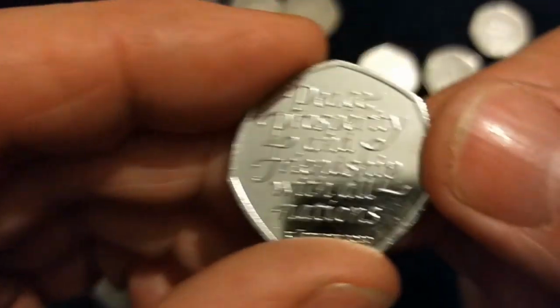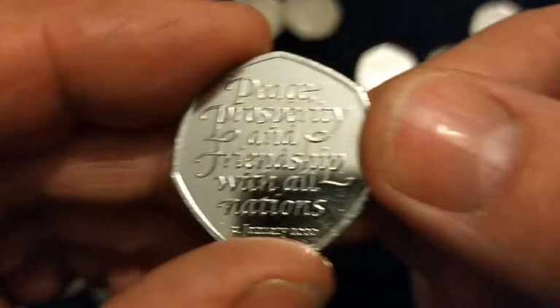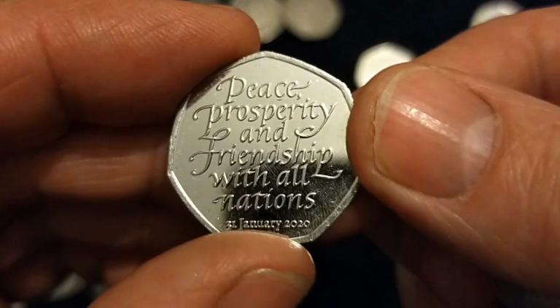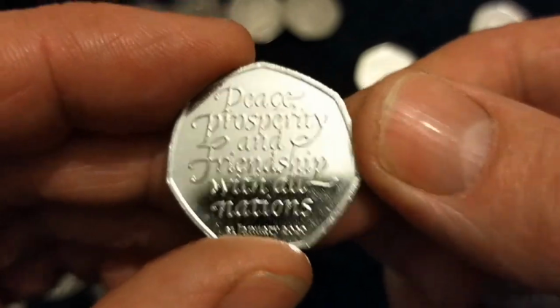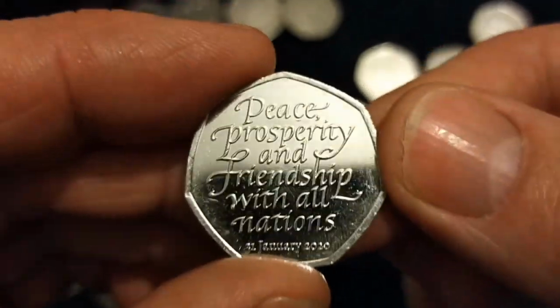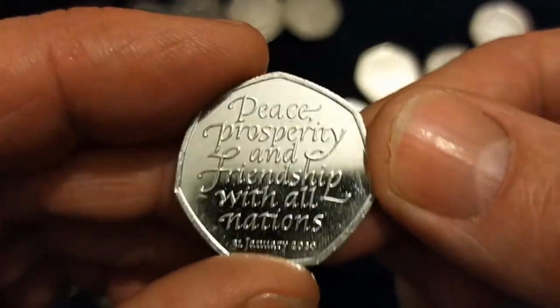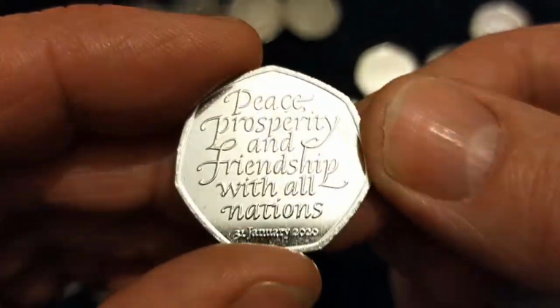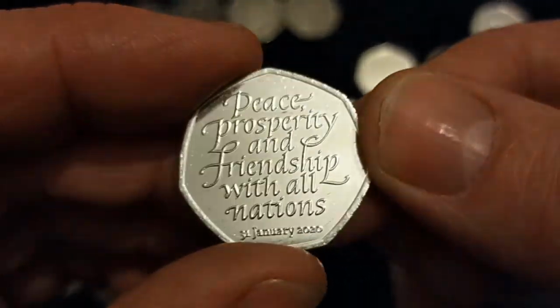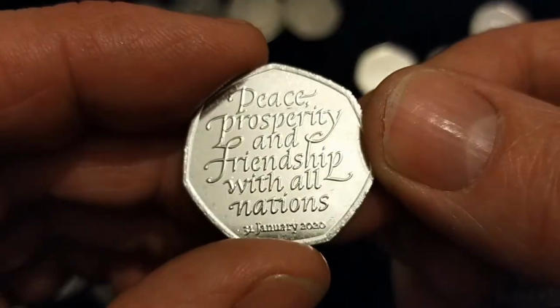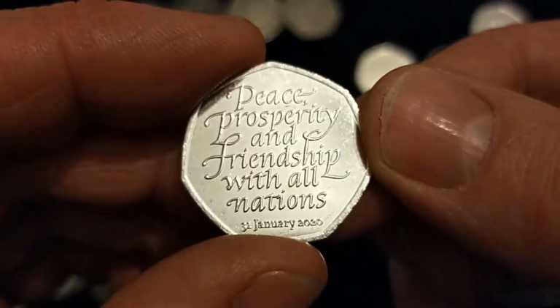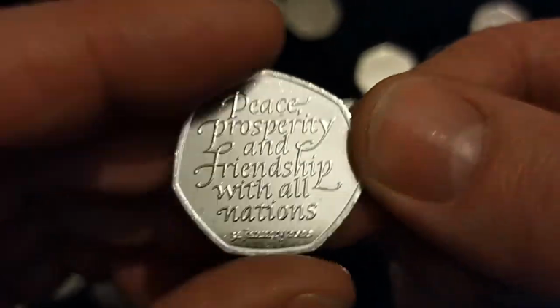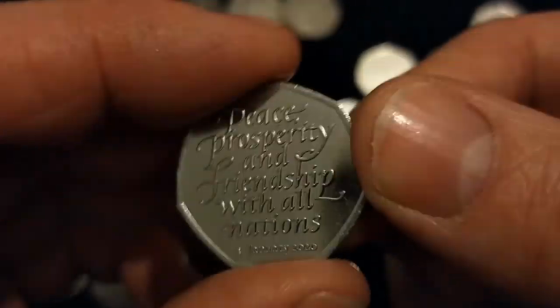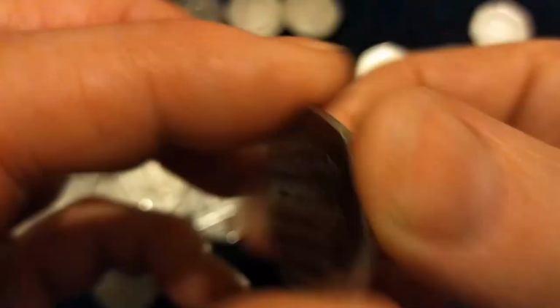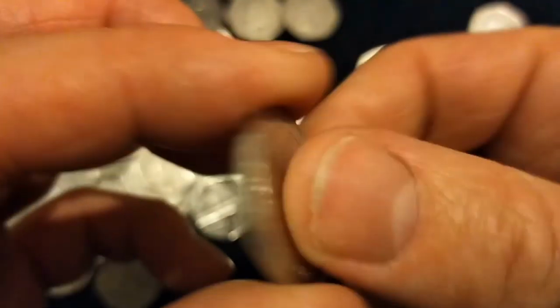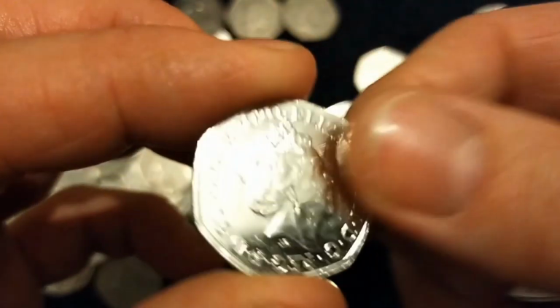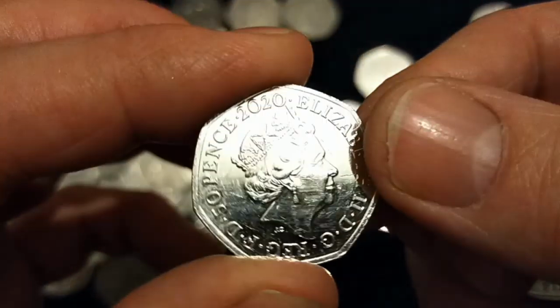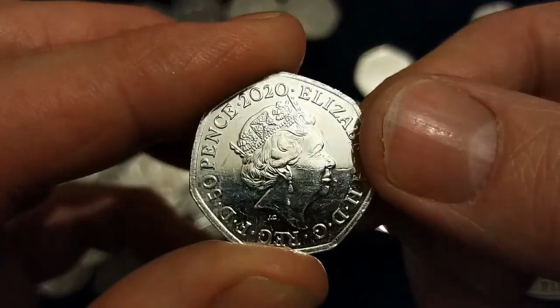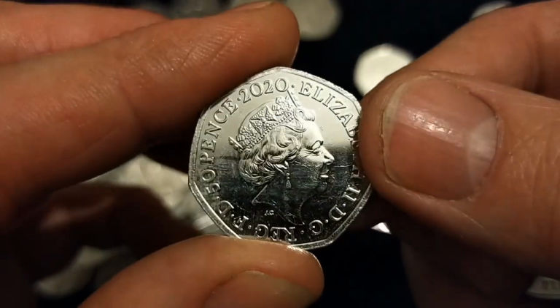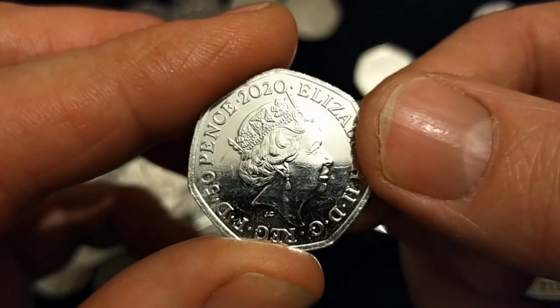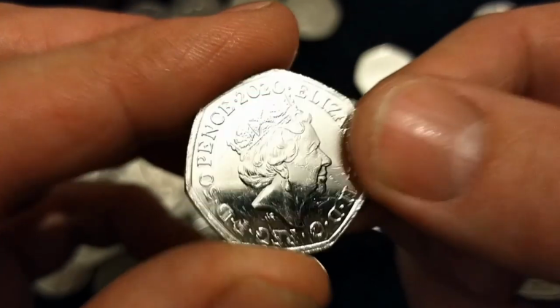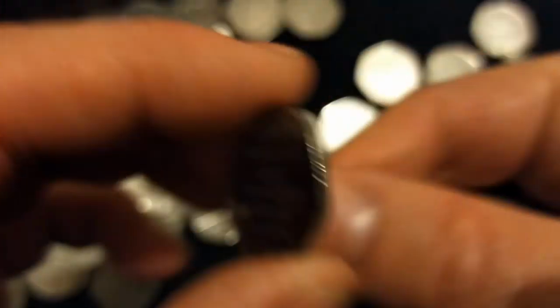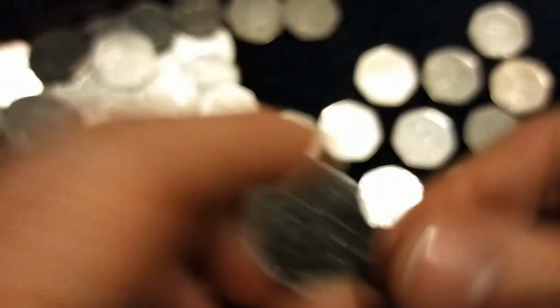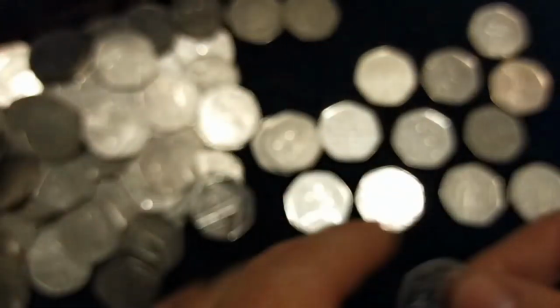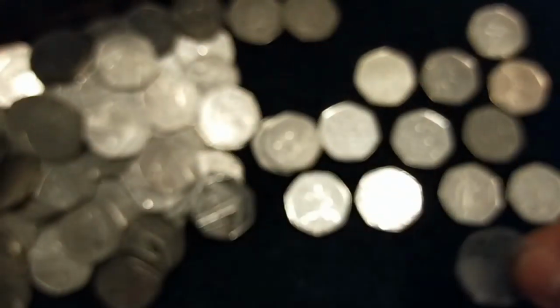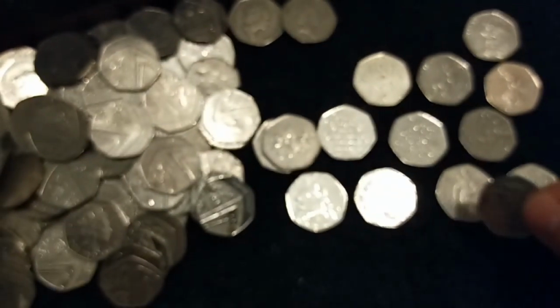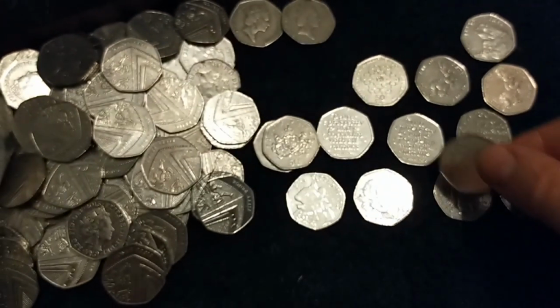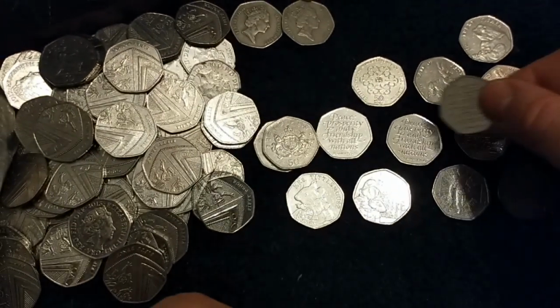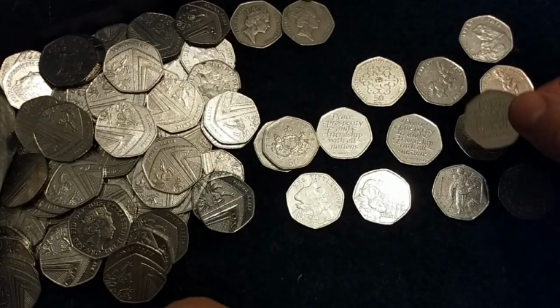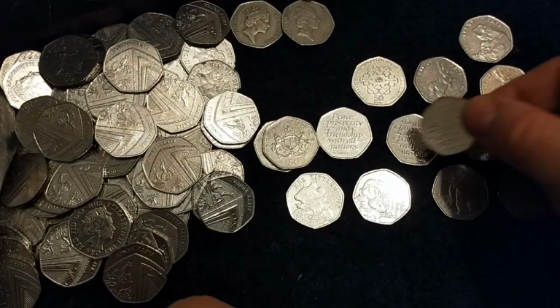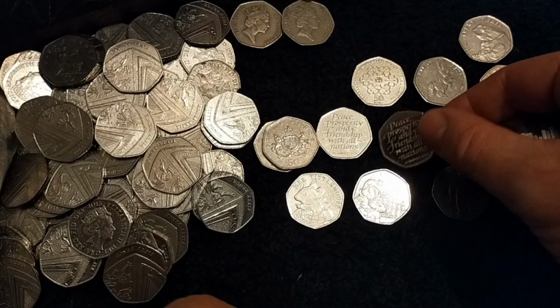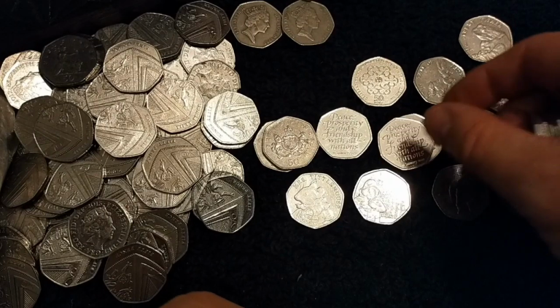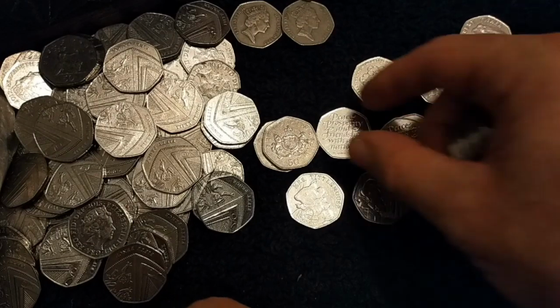Another Brexit — that's a hat trick of Brexit coins now.